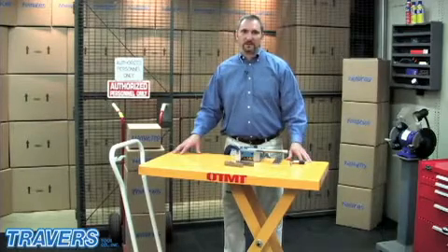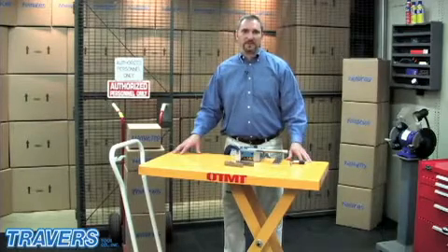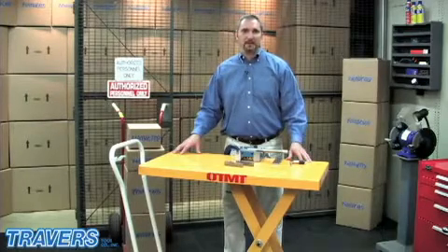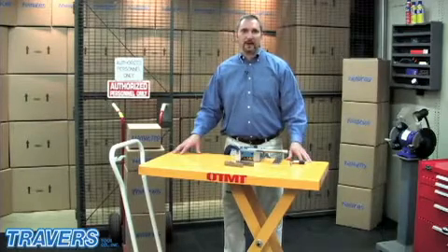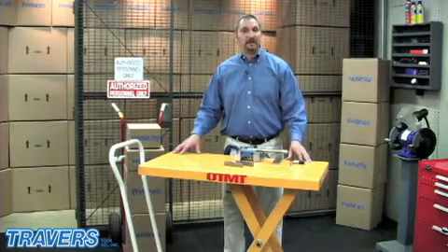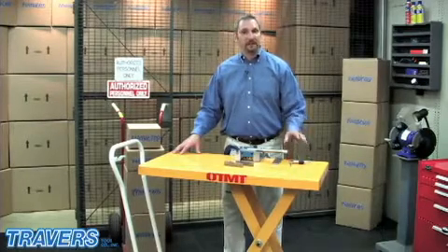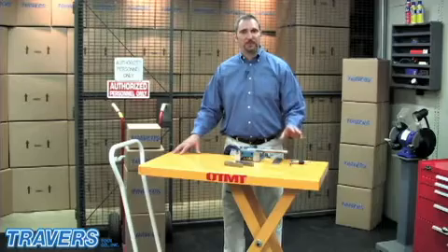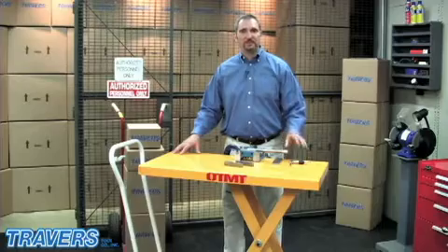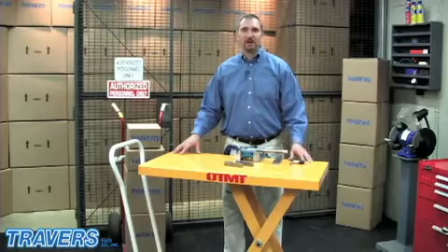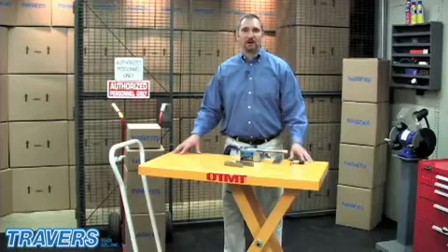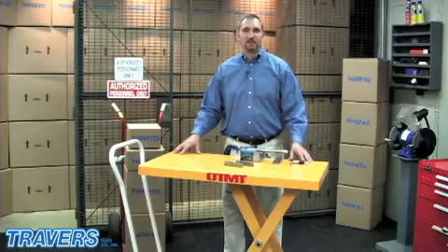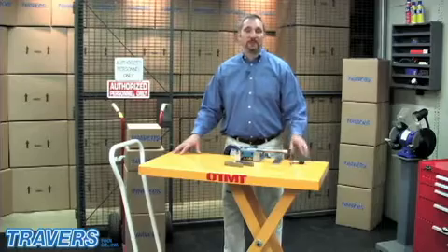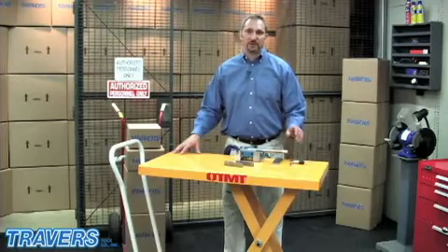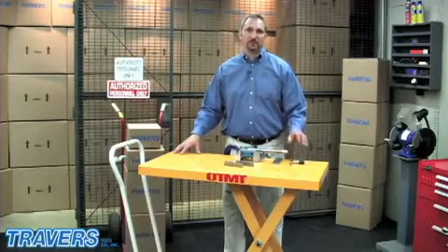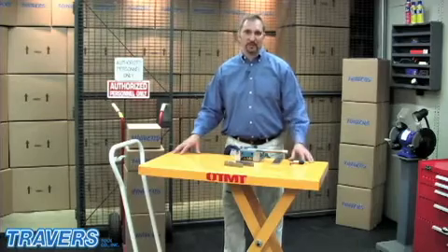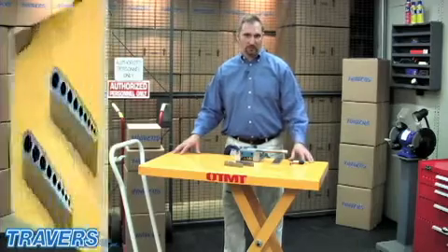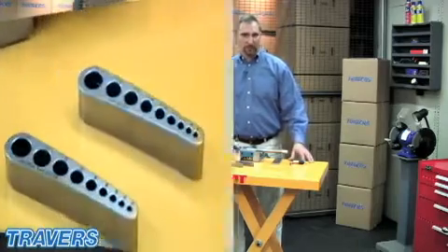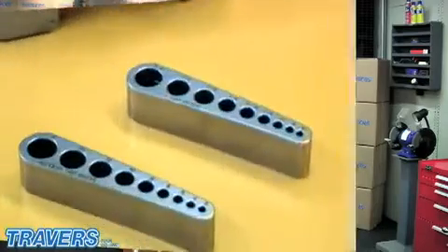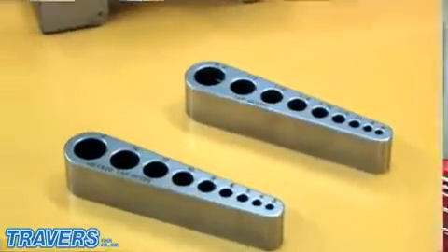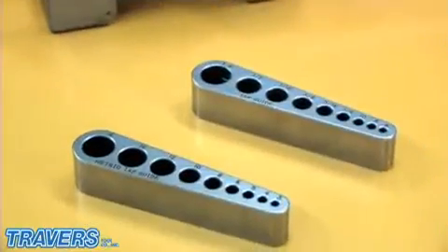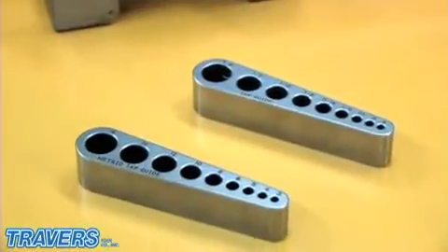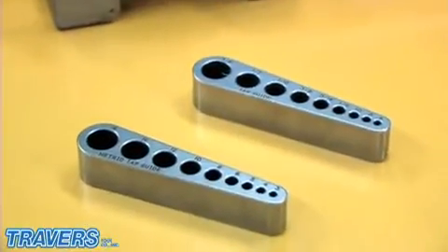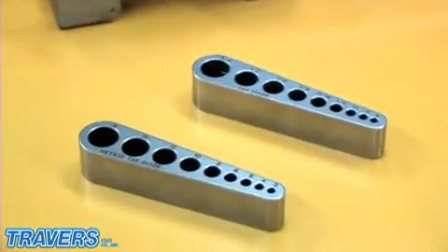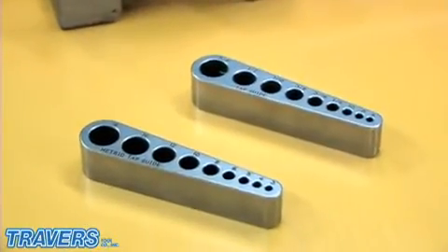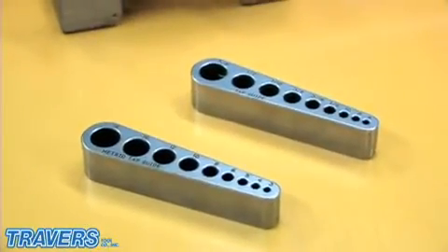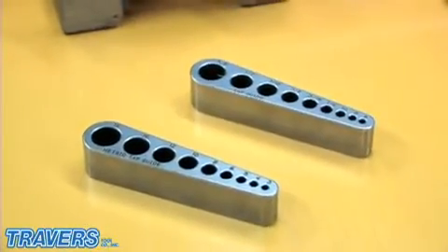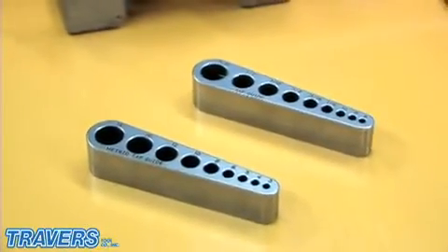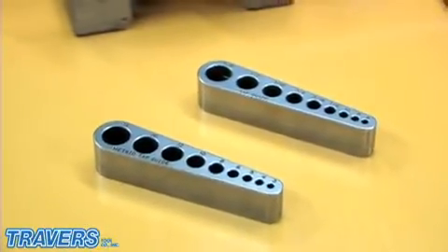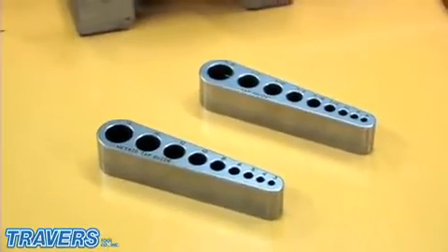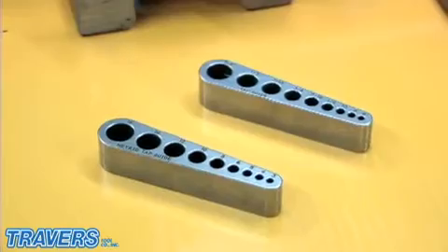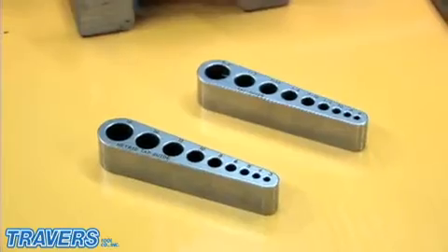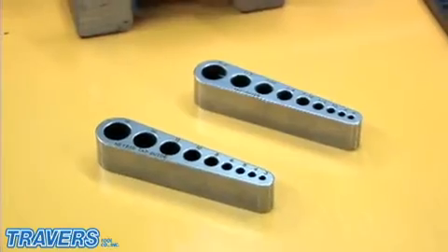The VTAP Guide can help reduce tapping costs by up to 30% or more. Whether you're using a drill press or a hand tap, this is the right tool for you.